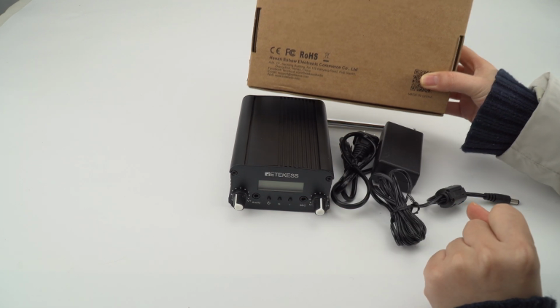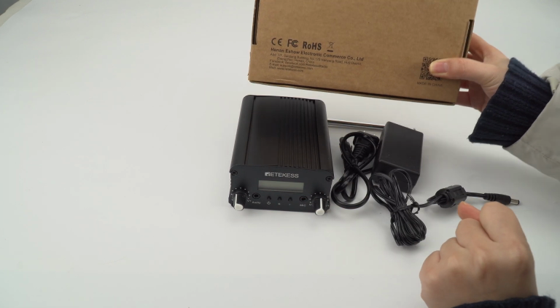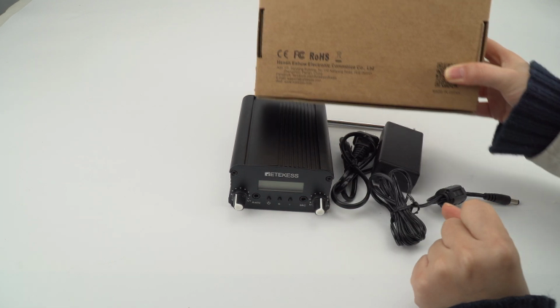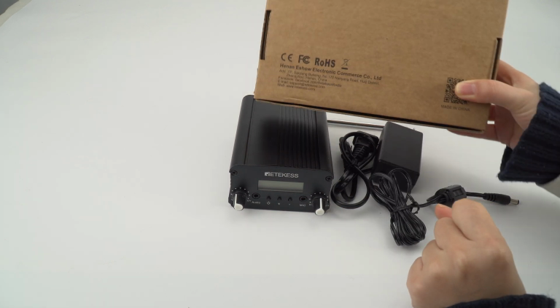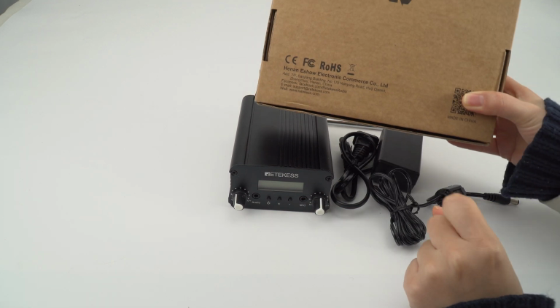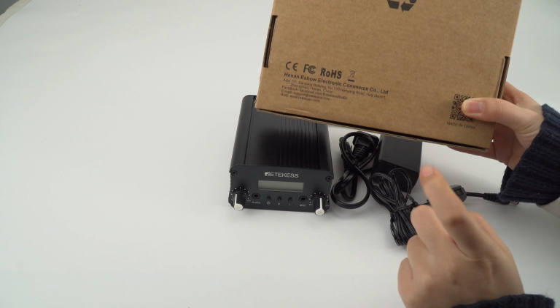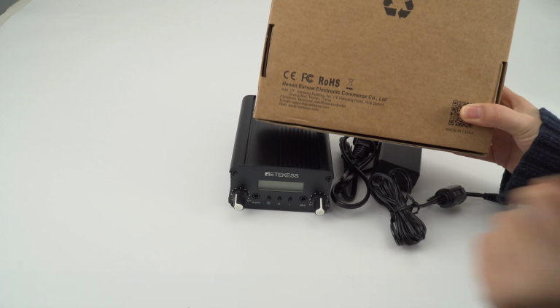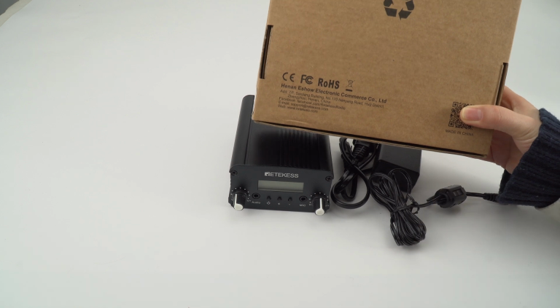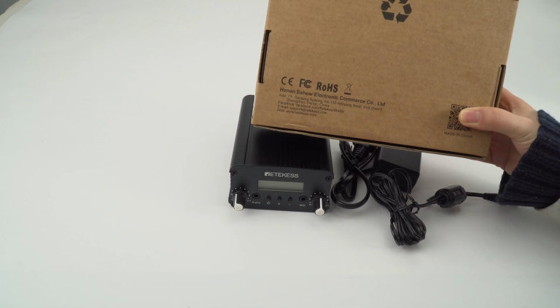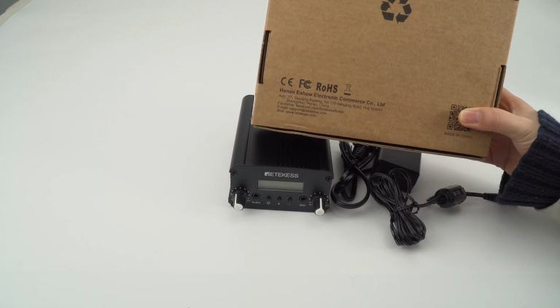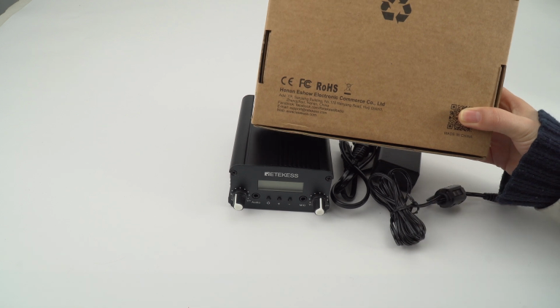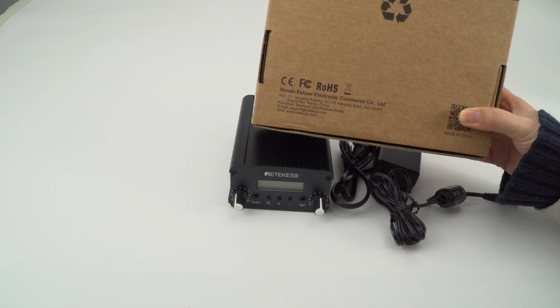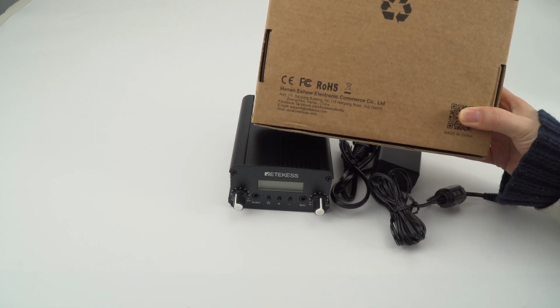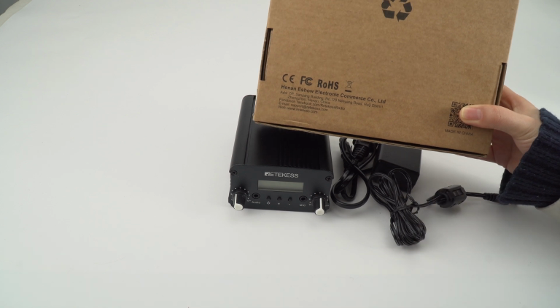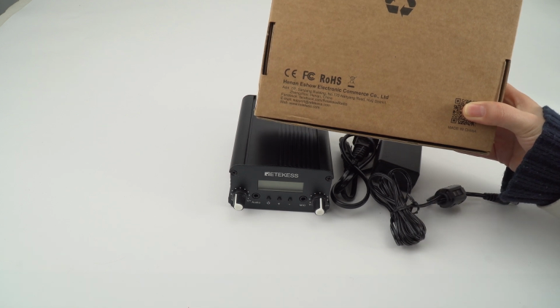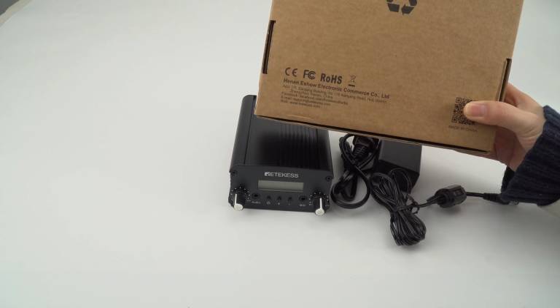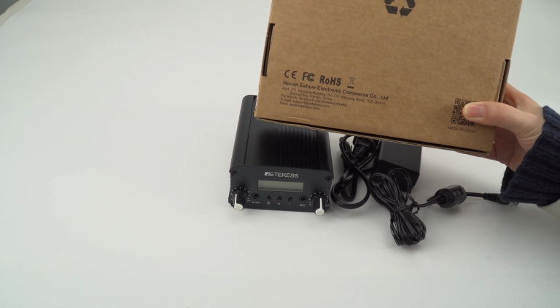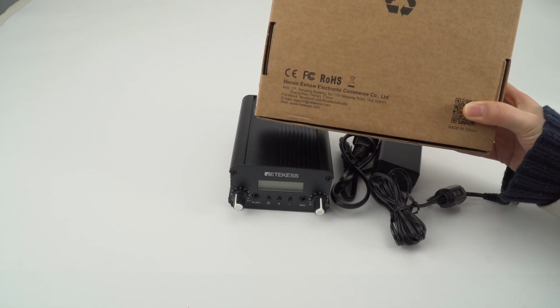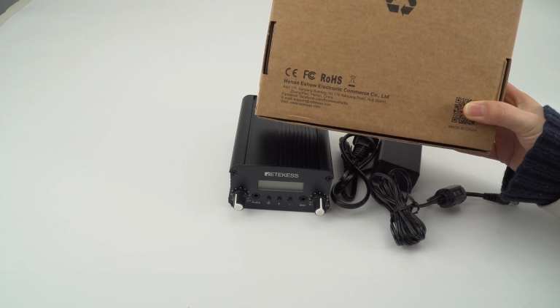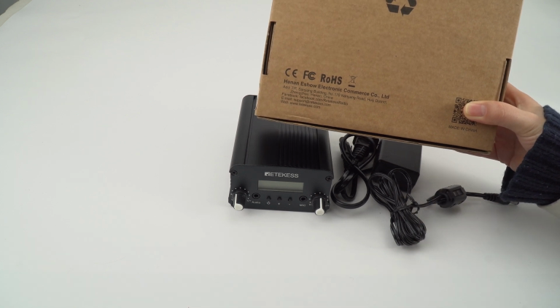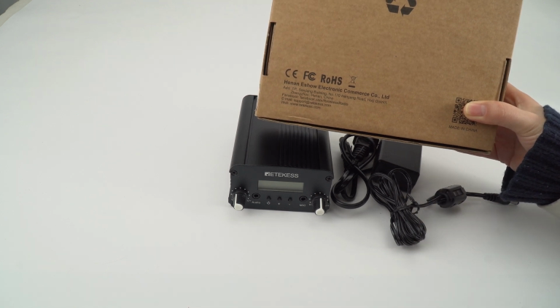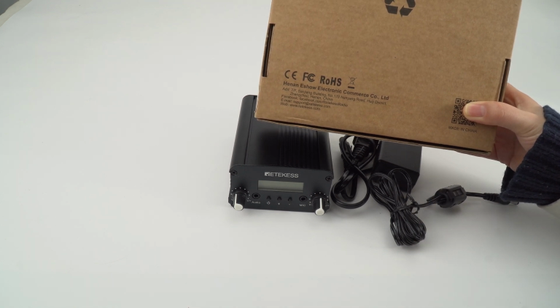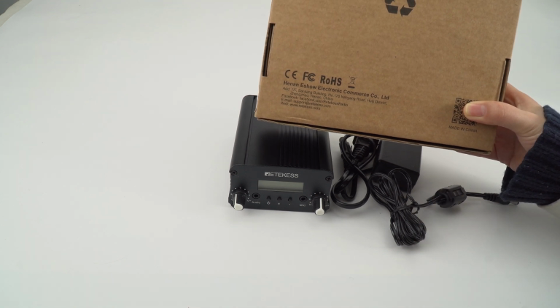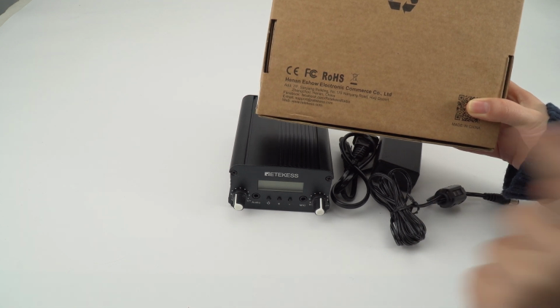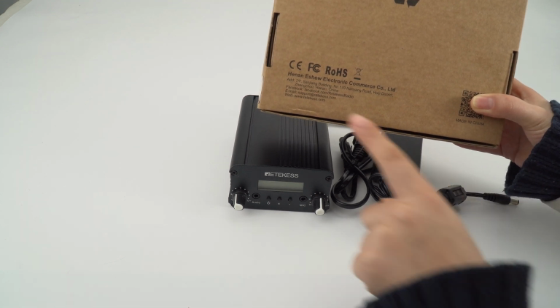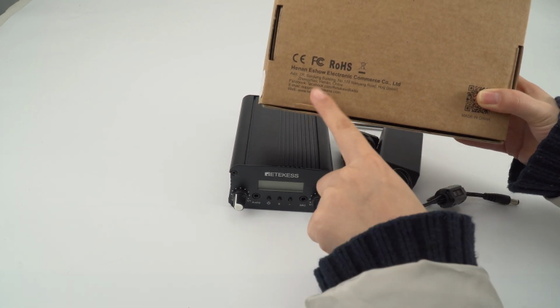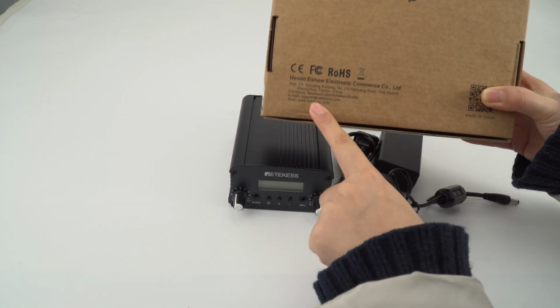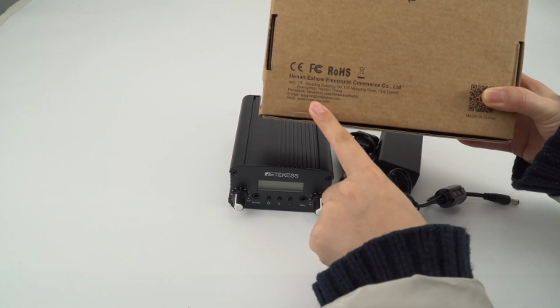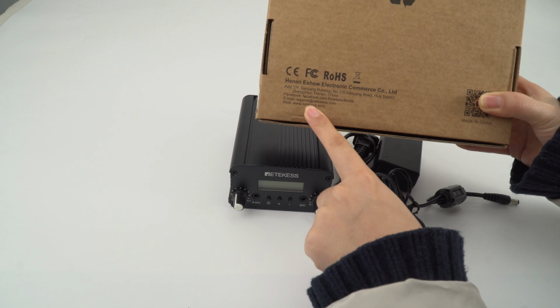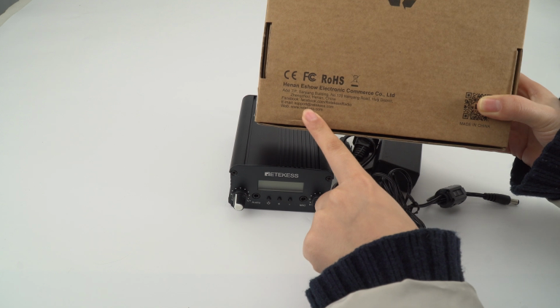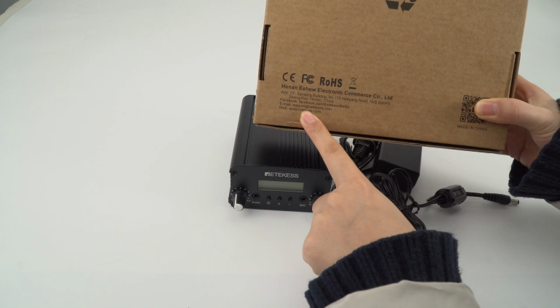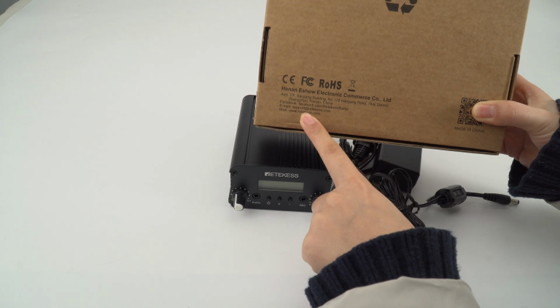Besides, if you want to know more information, you can get the contact information on the back of the package.